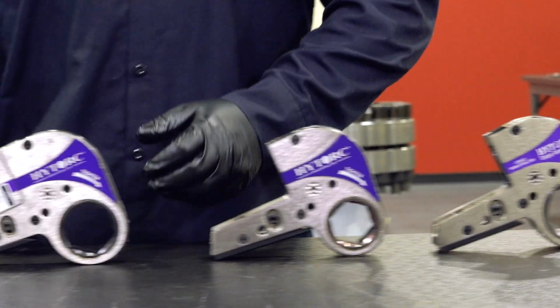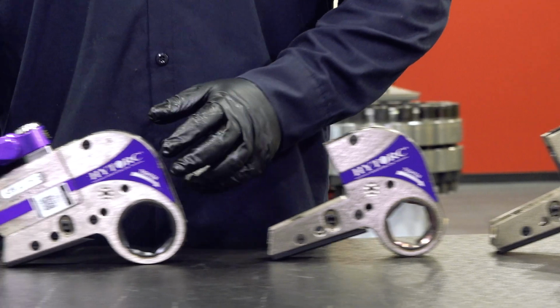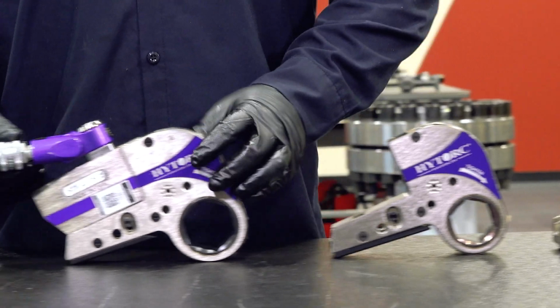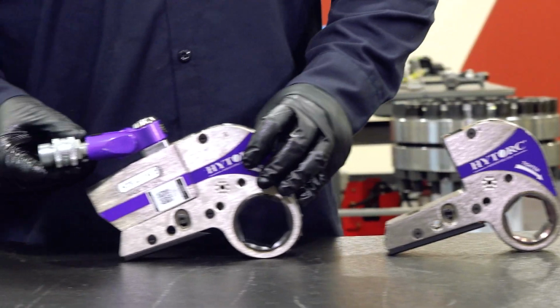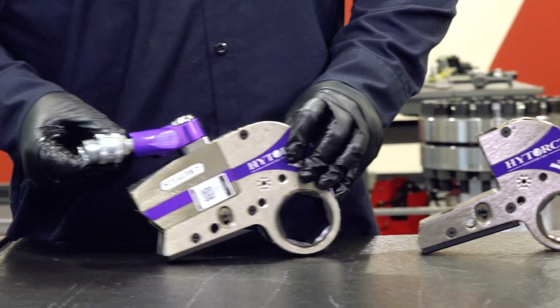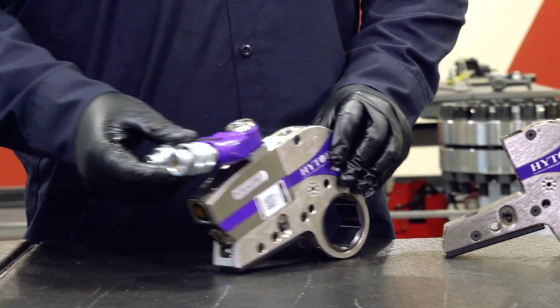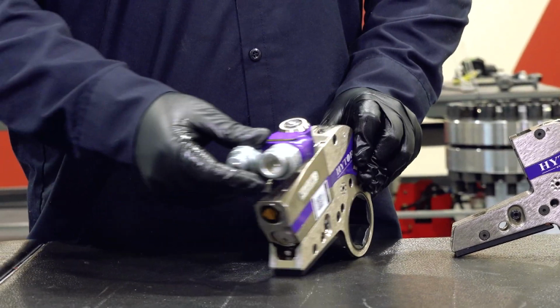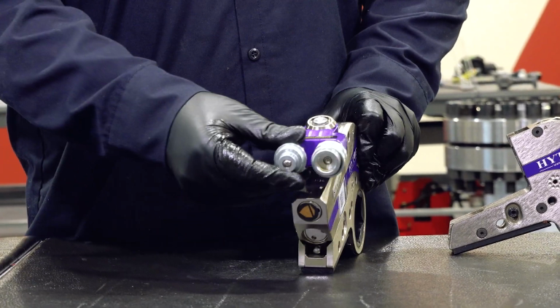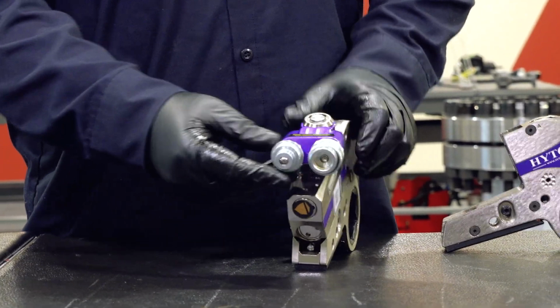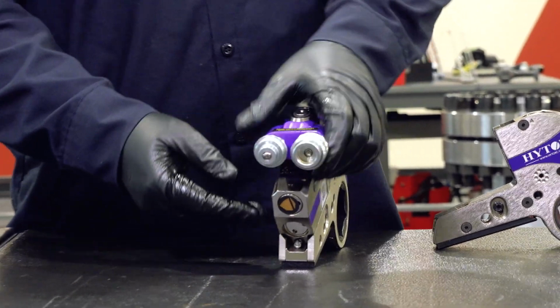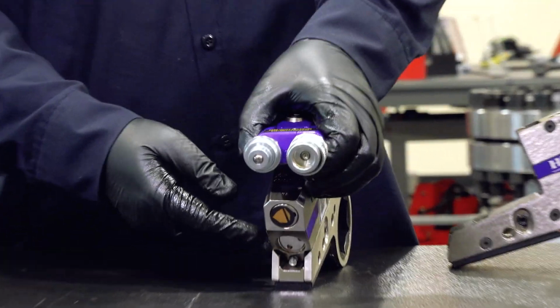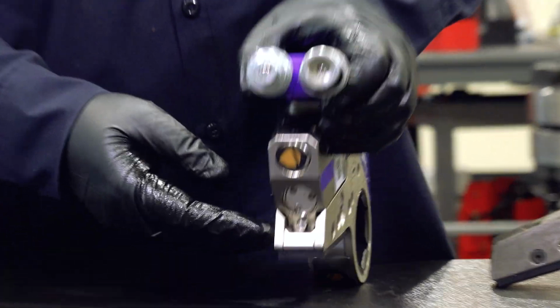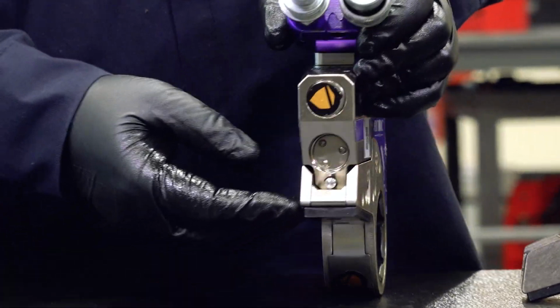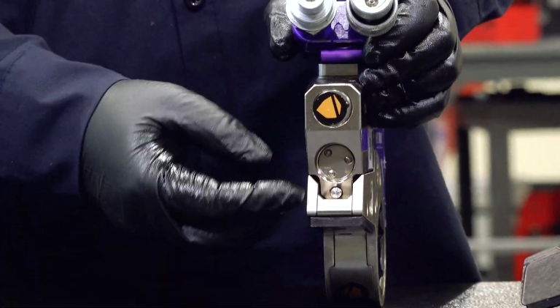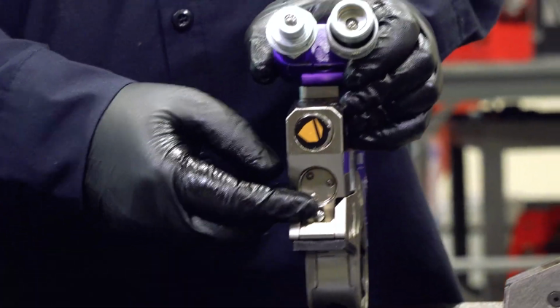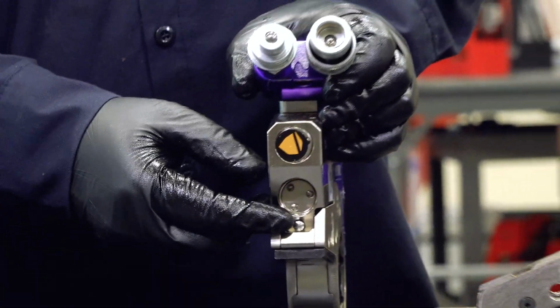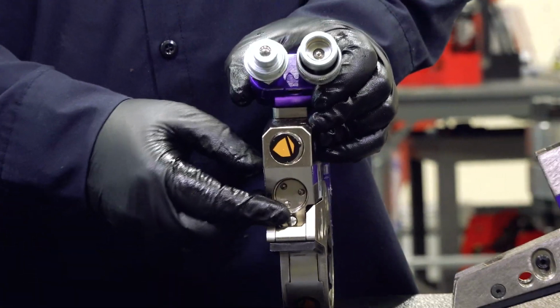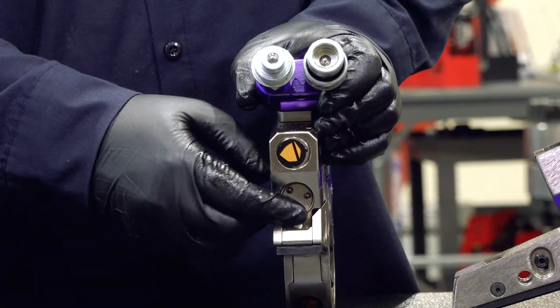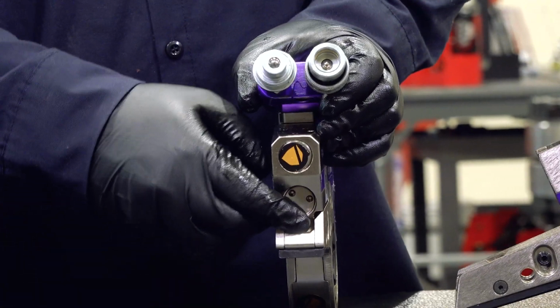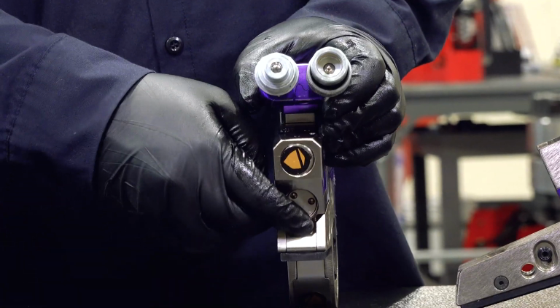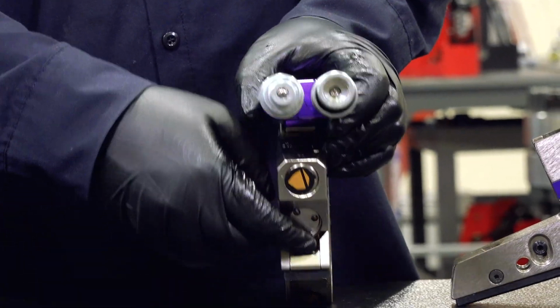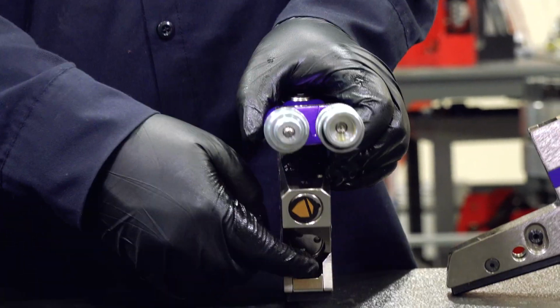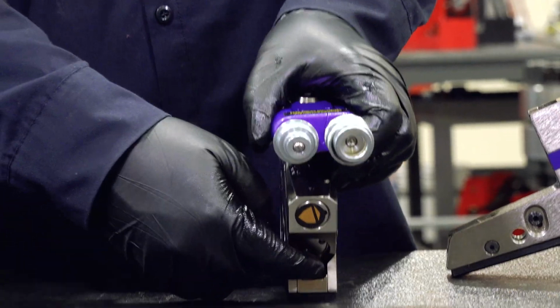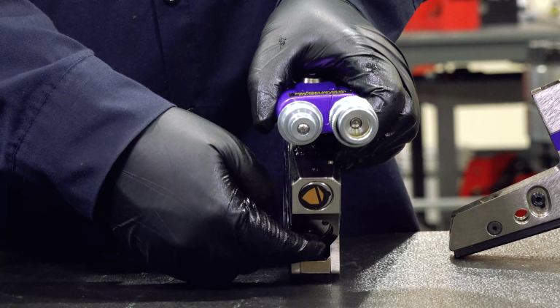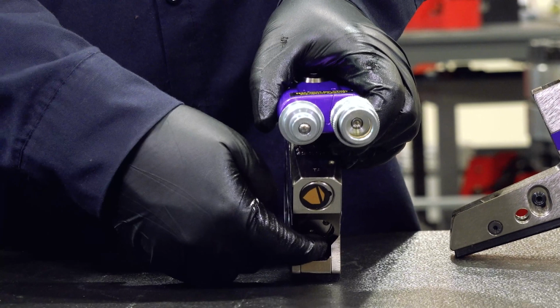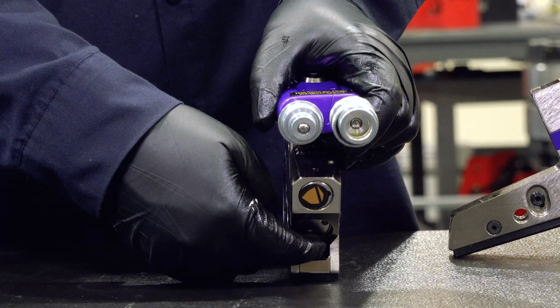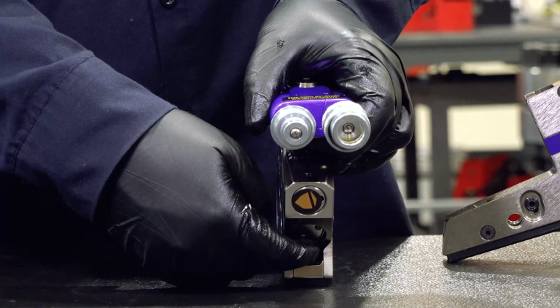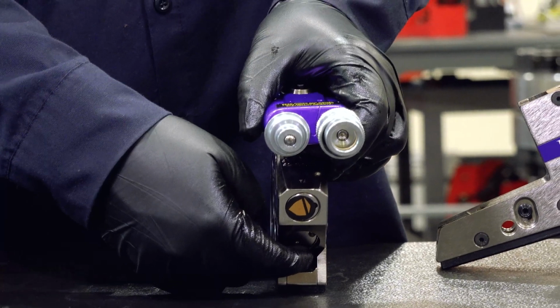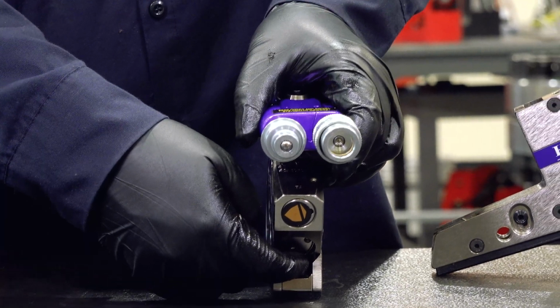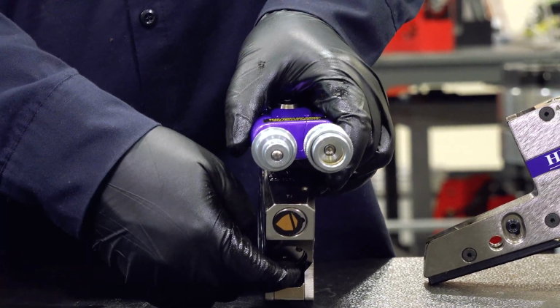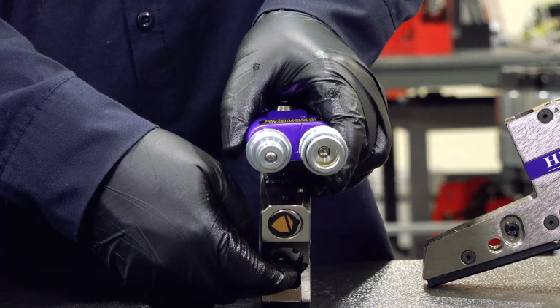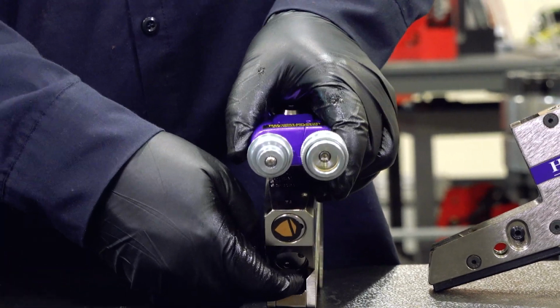To take the powerhead off of the link, use the button in the back here, pressing it down in, then pull up on the powerhead.